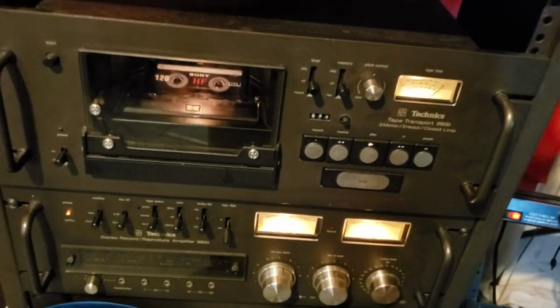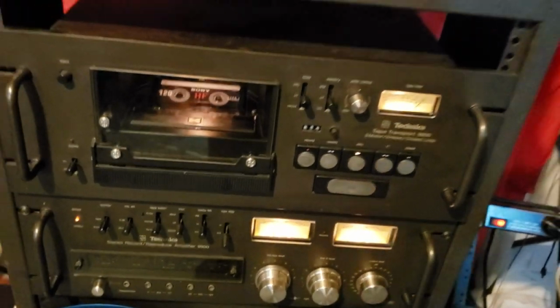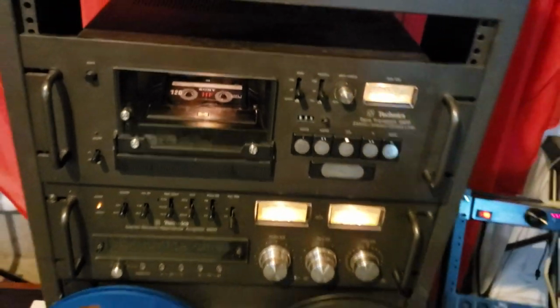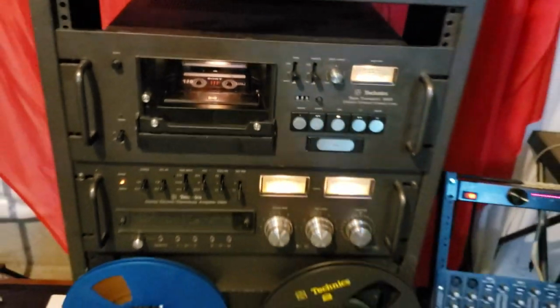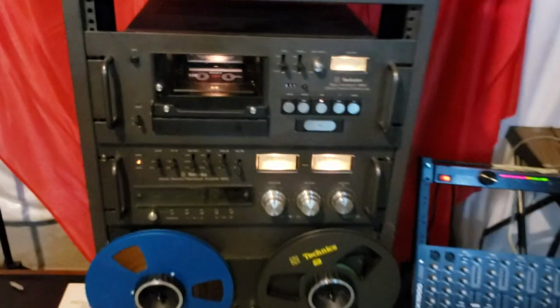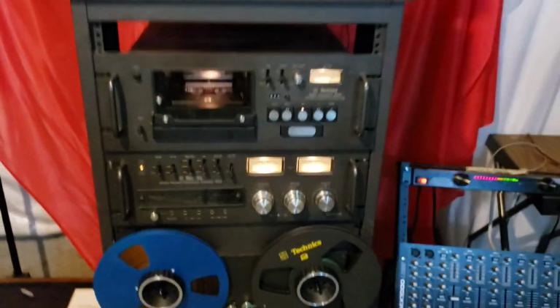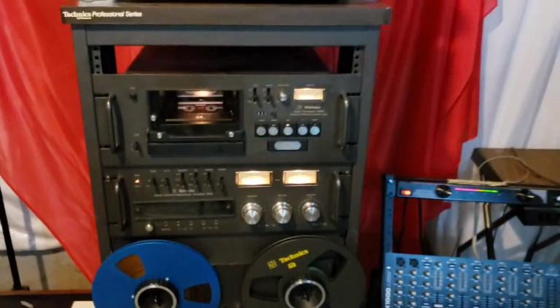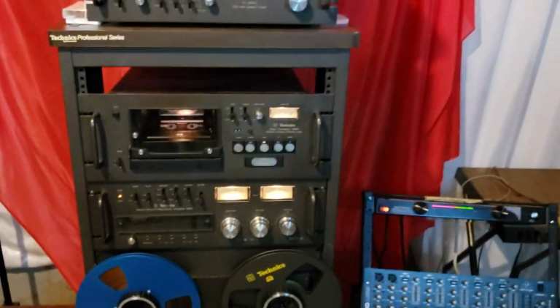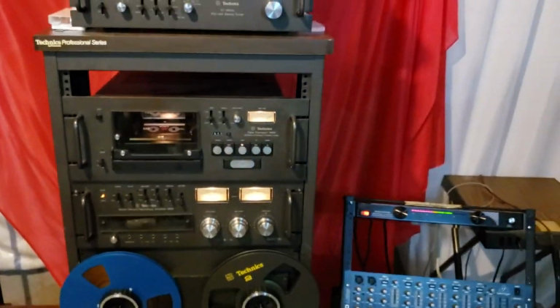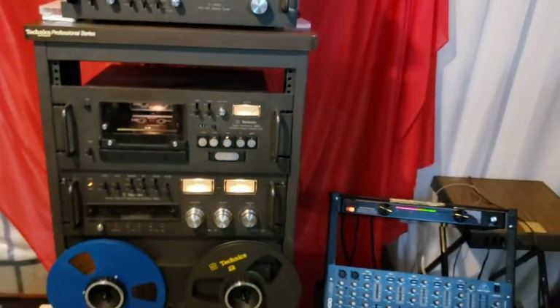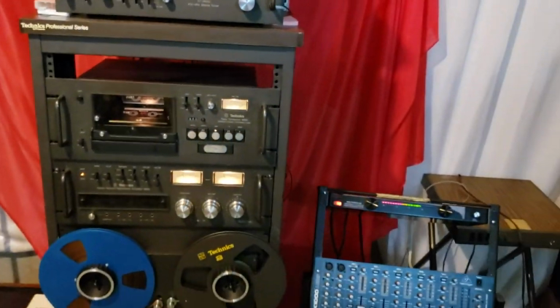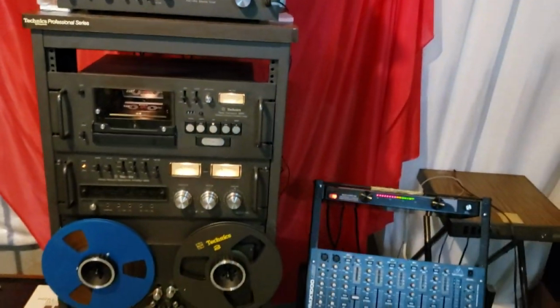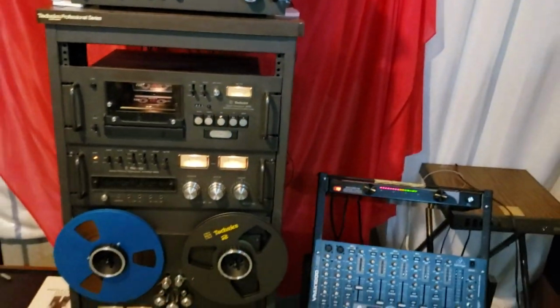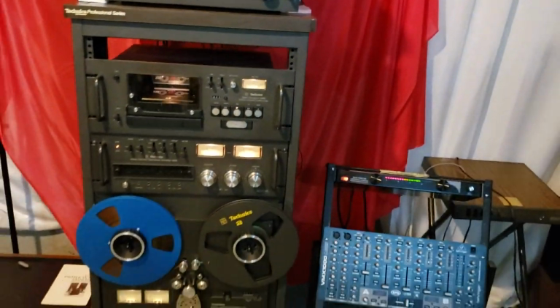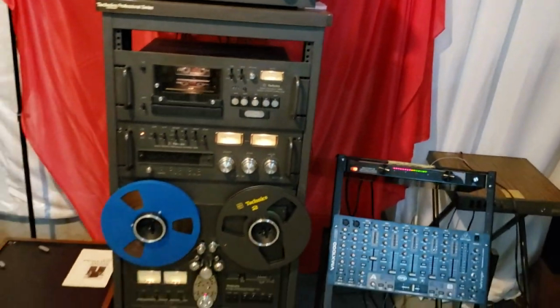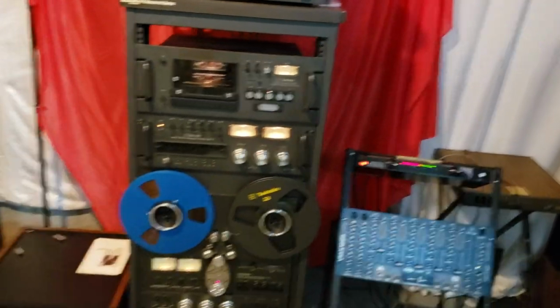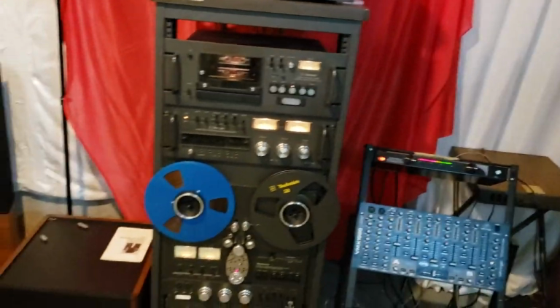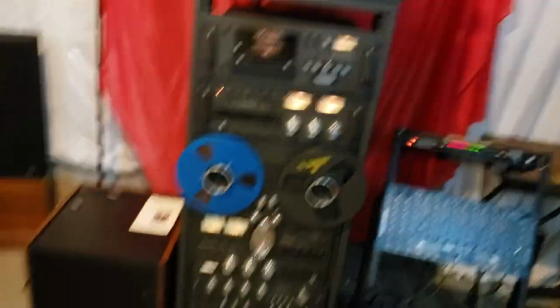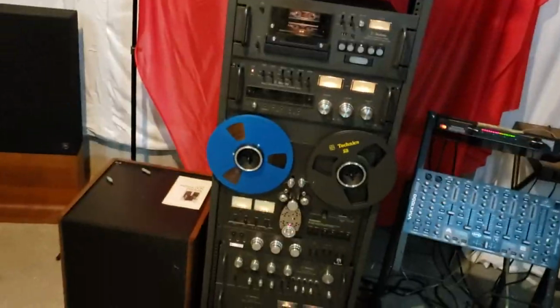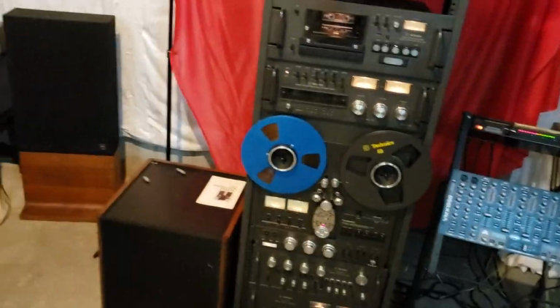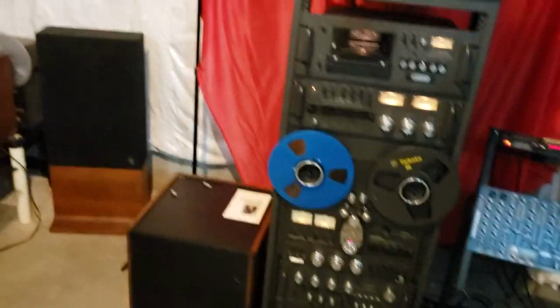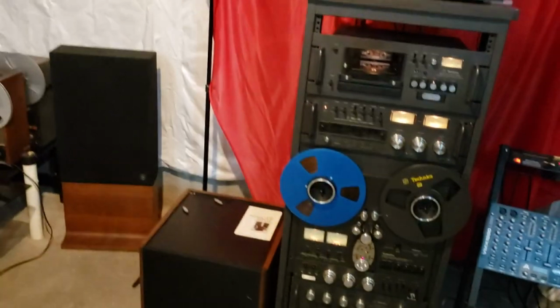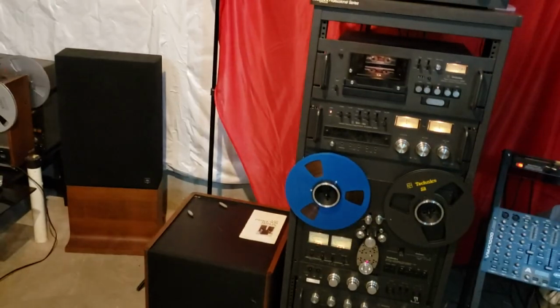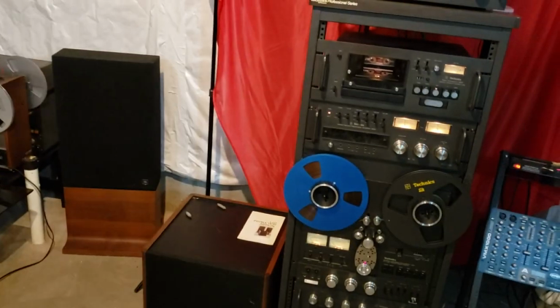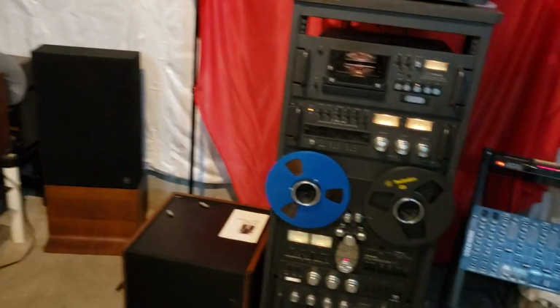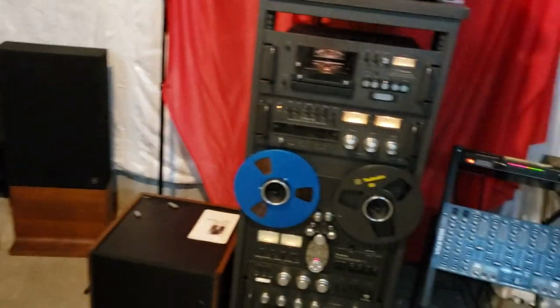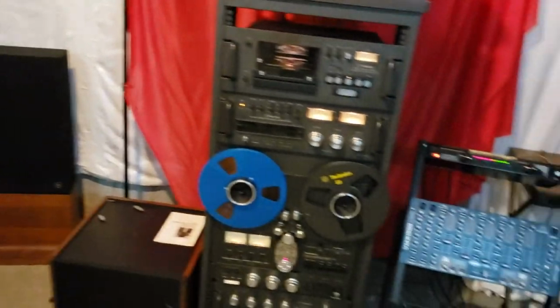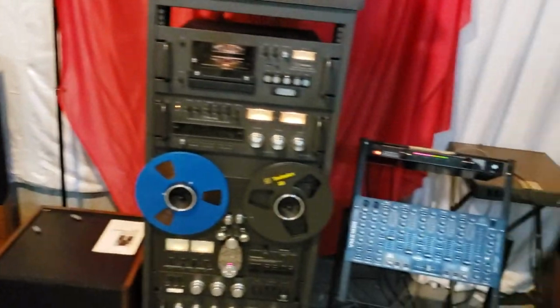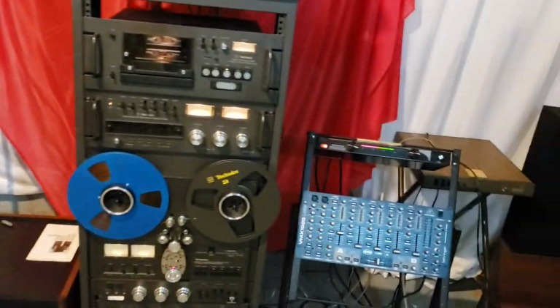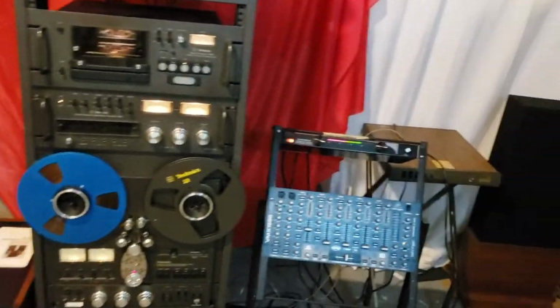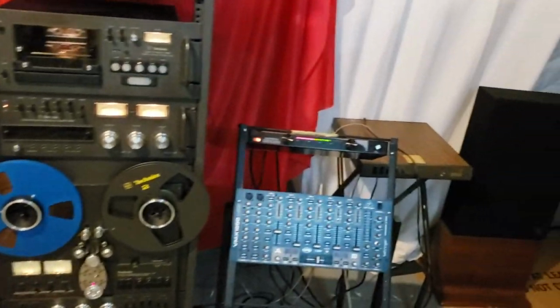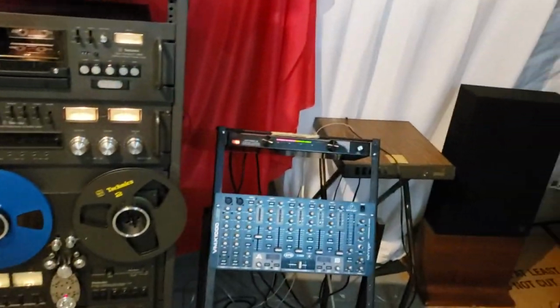This is the Technics rack system with the JBL L212 speakers. Thank you.